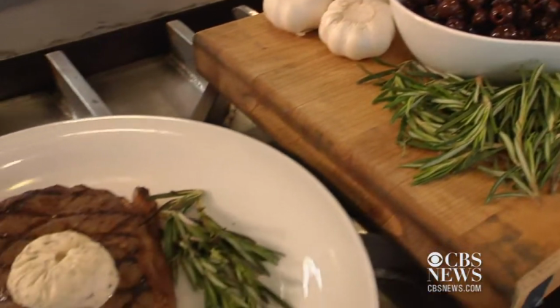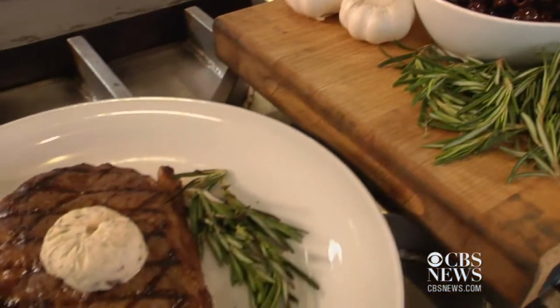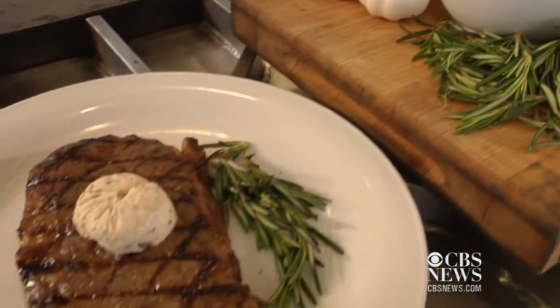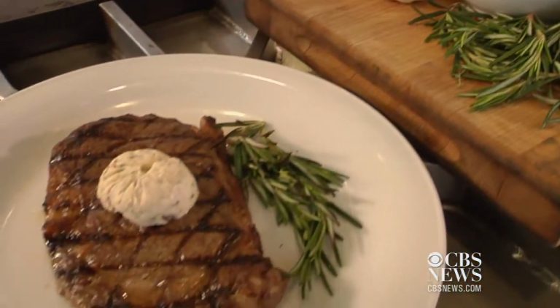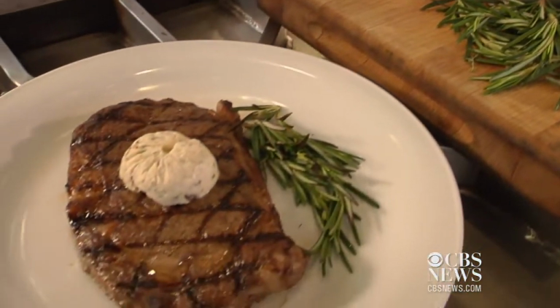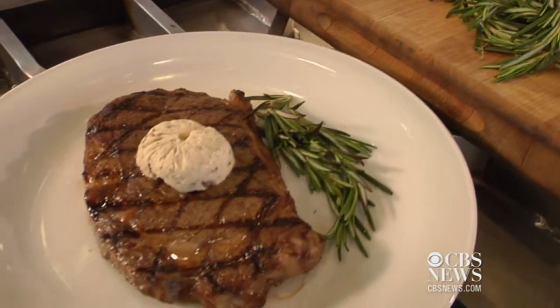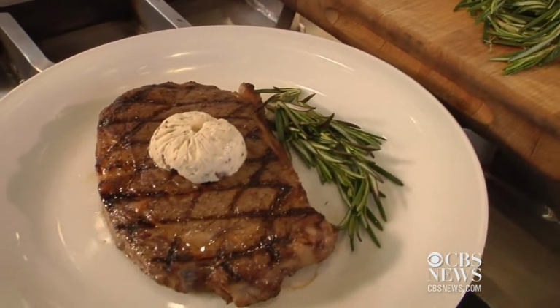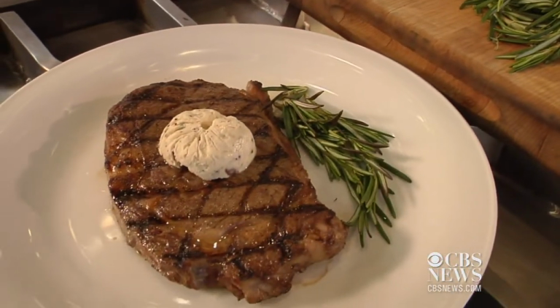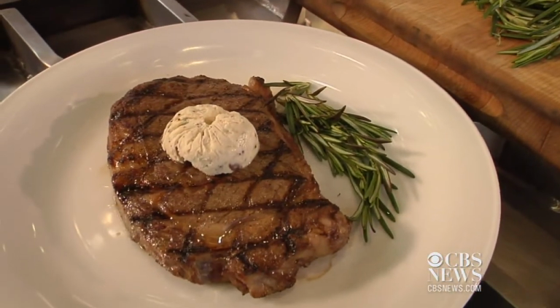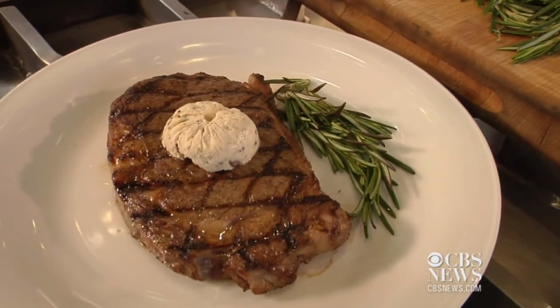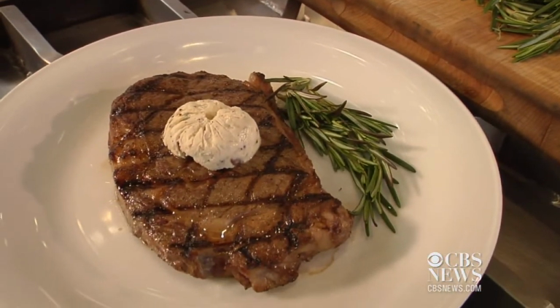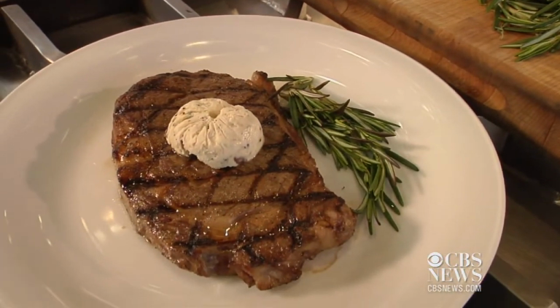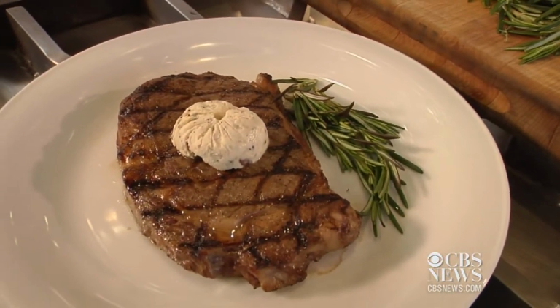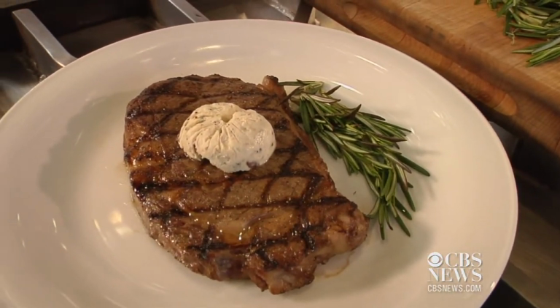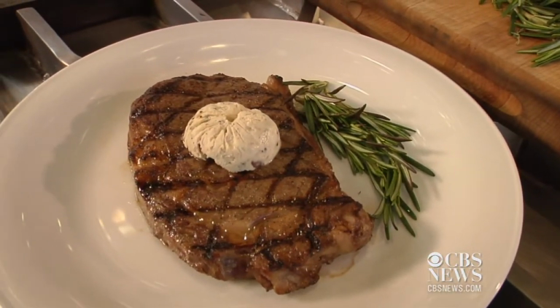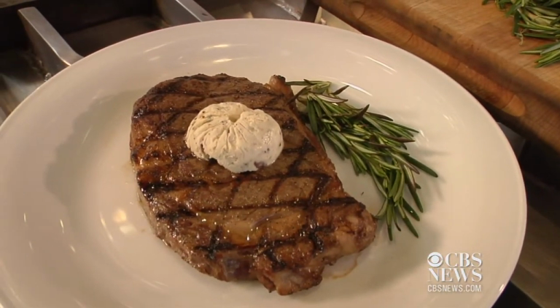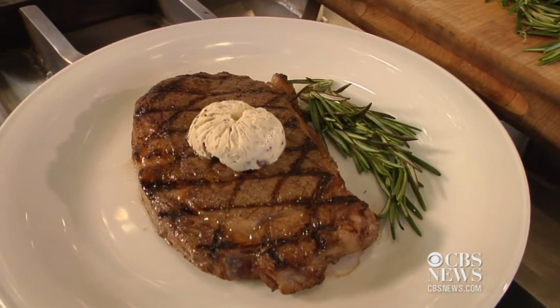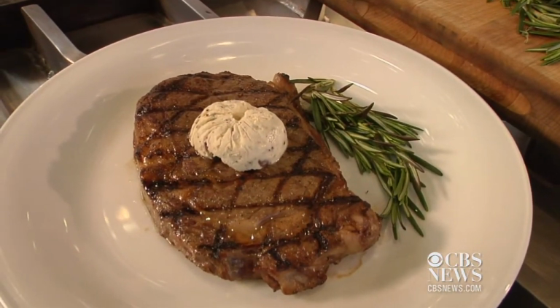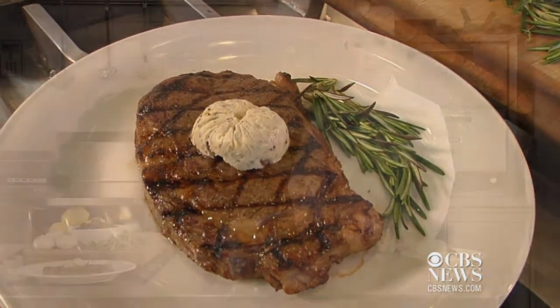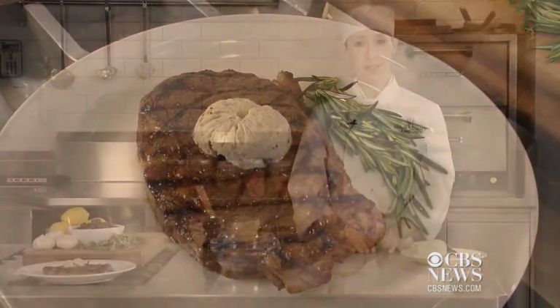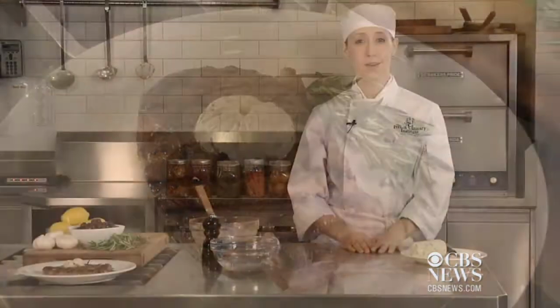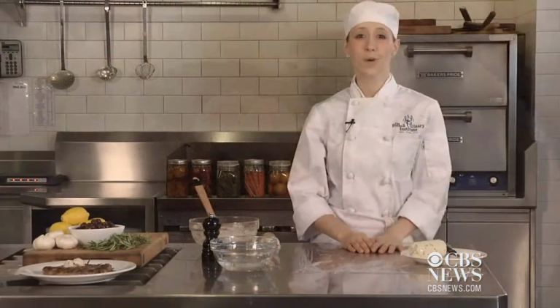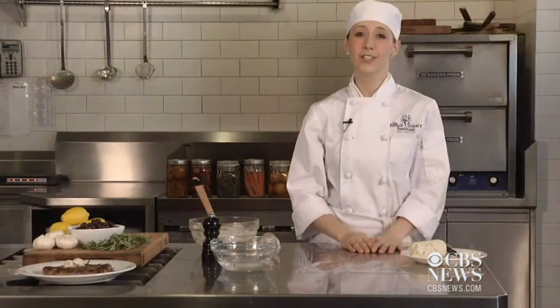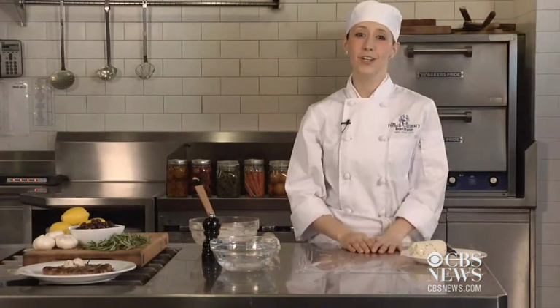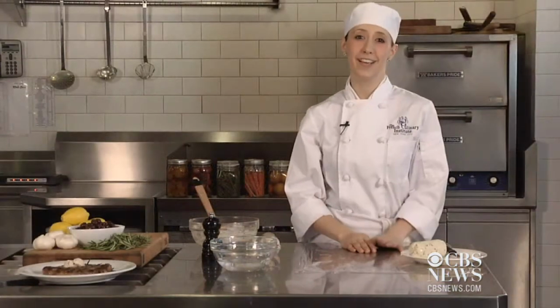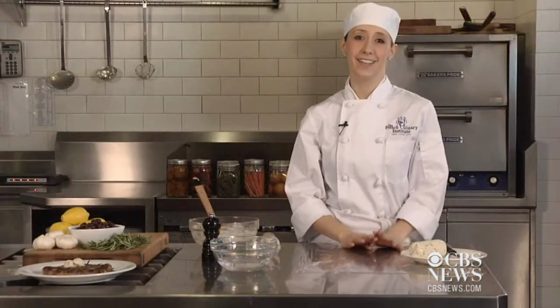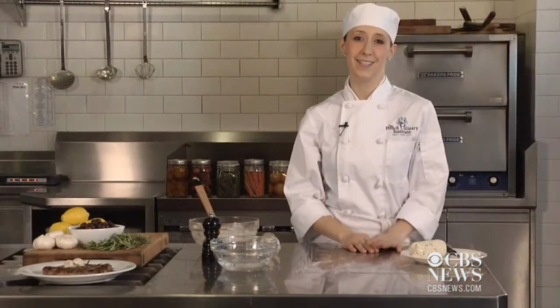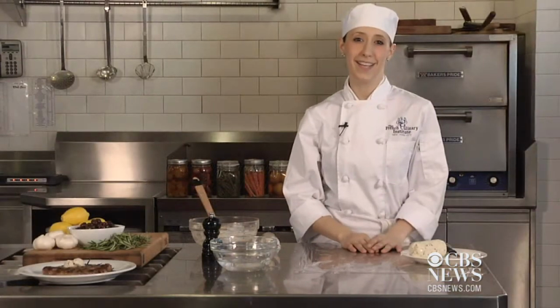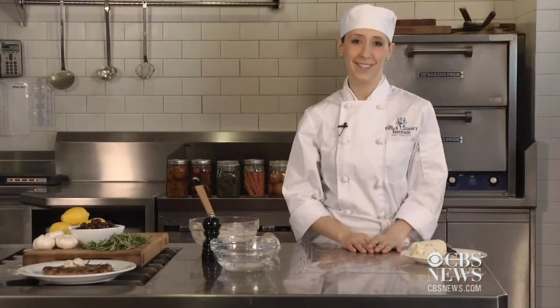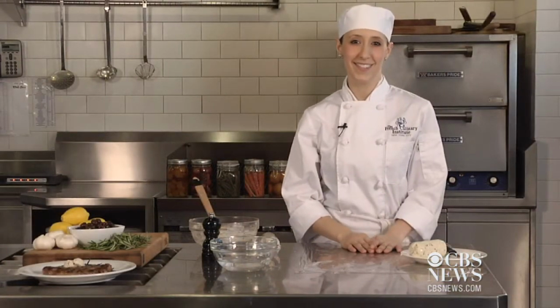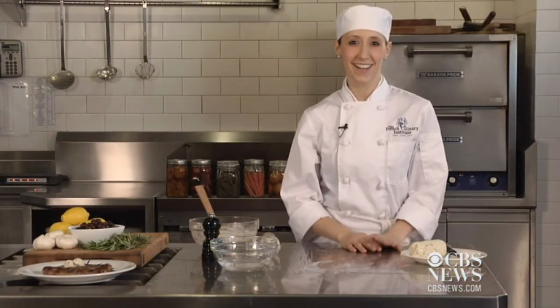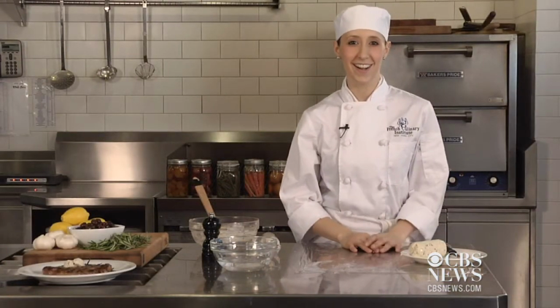For this recipe and to continue following me through culinary school, stay with us at What's Cooking on CBSNews.com.